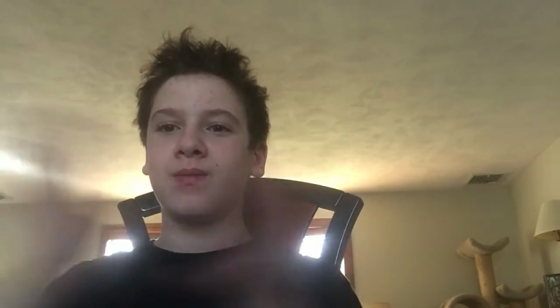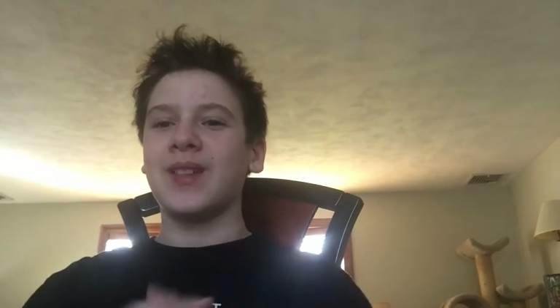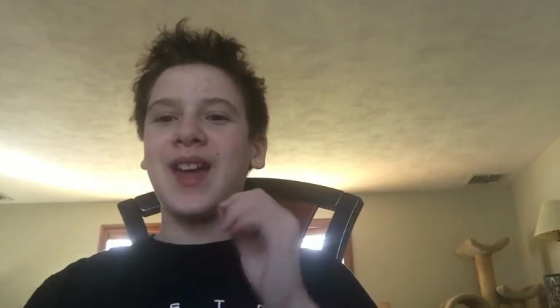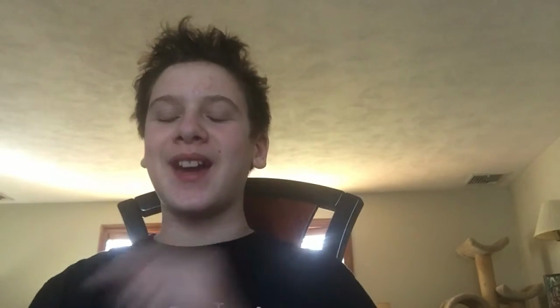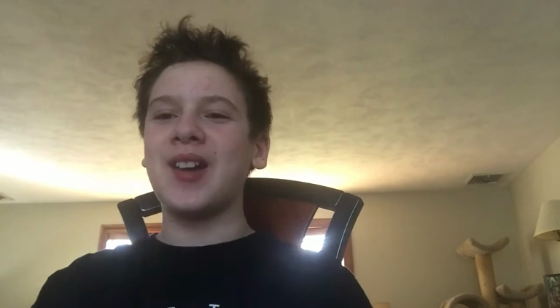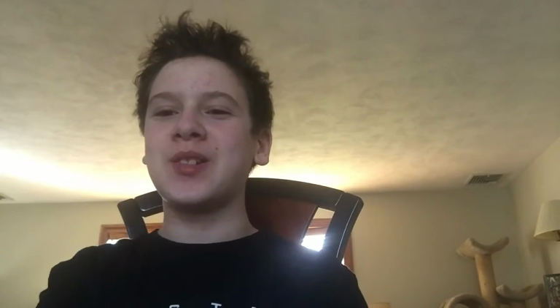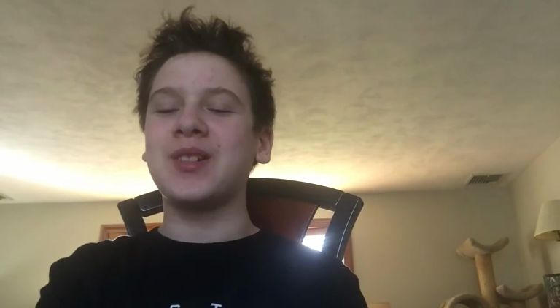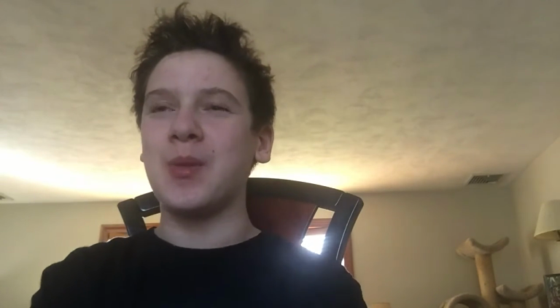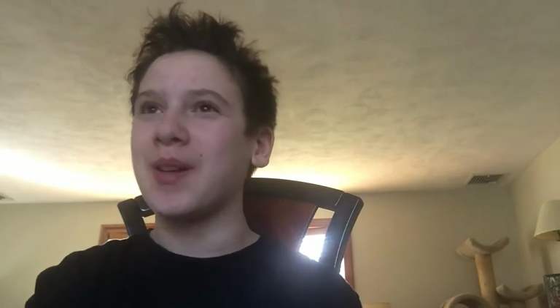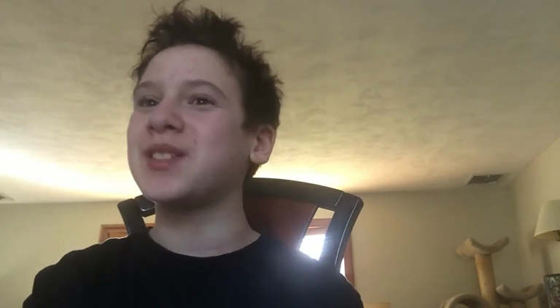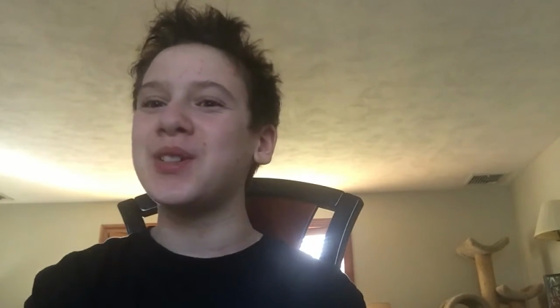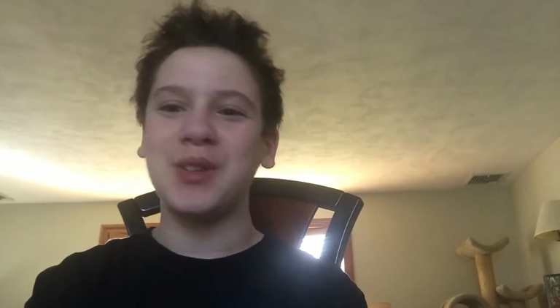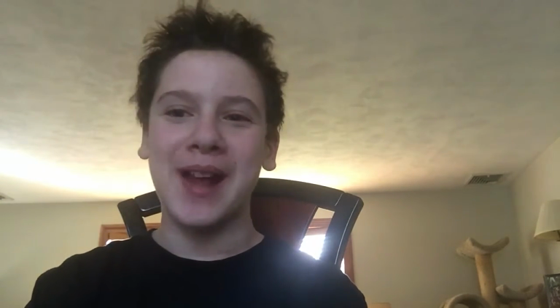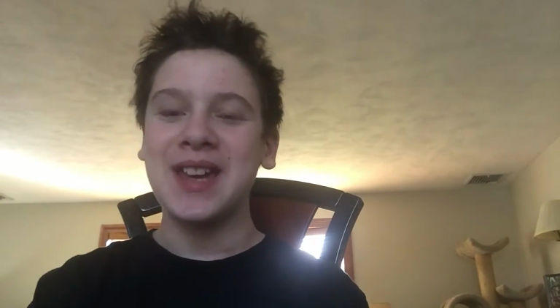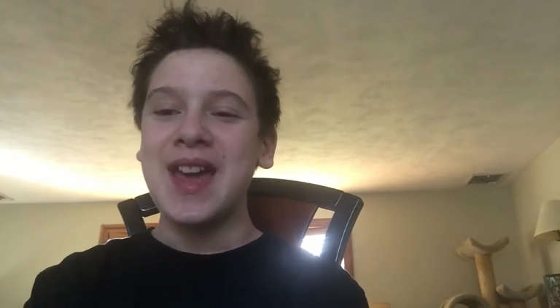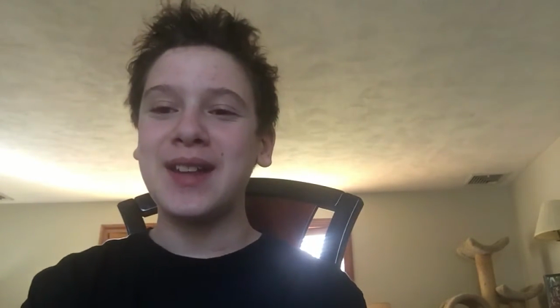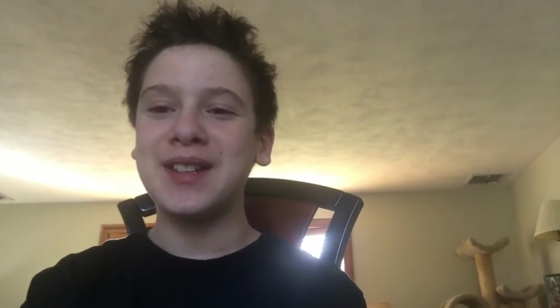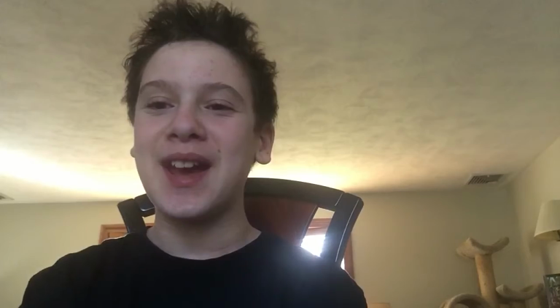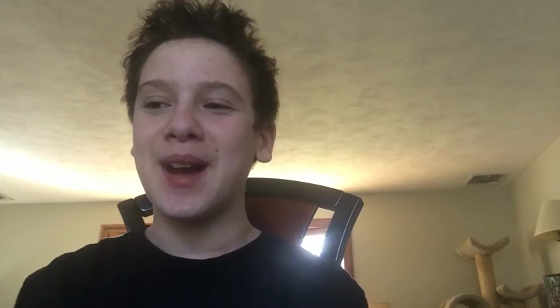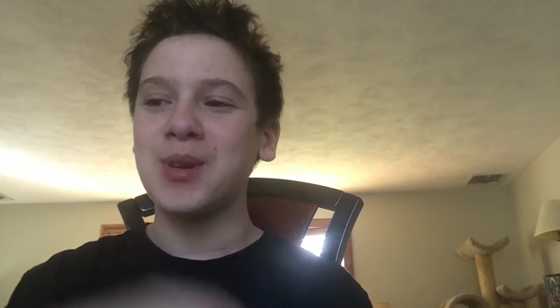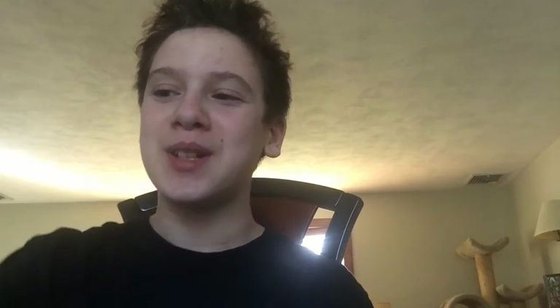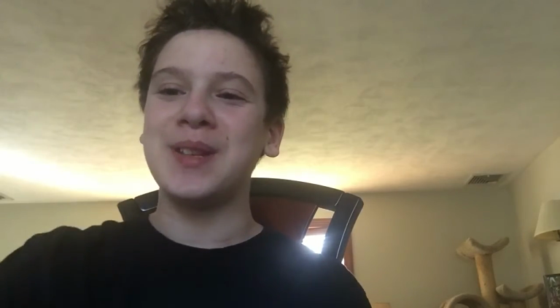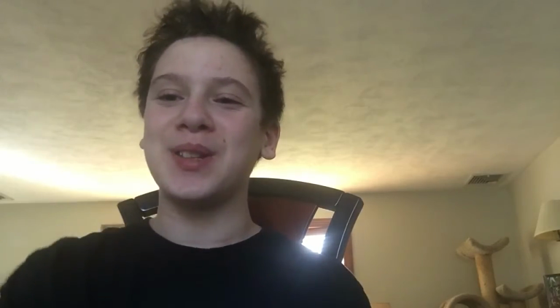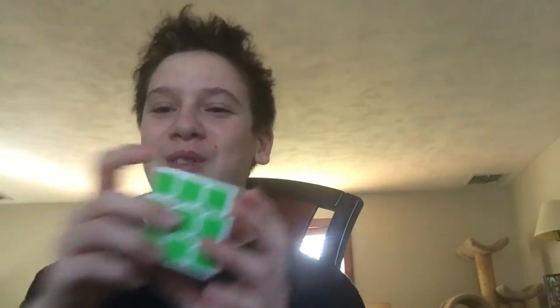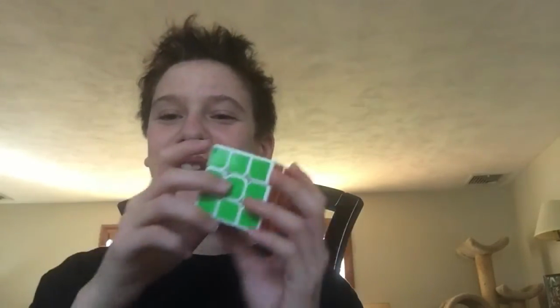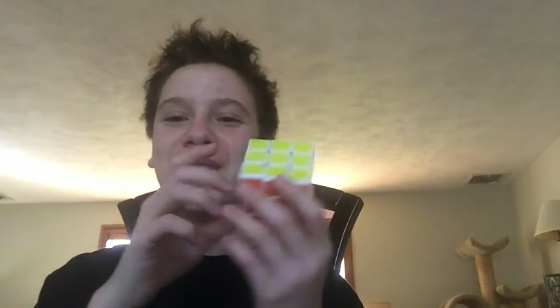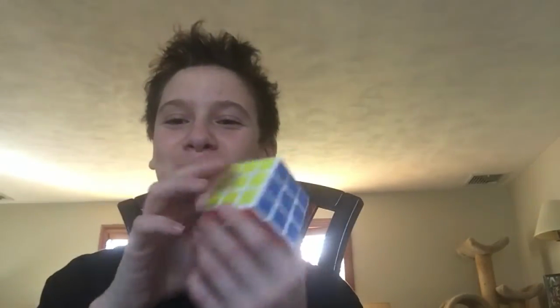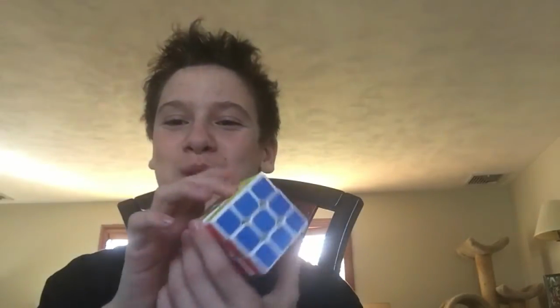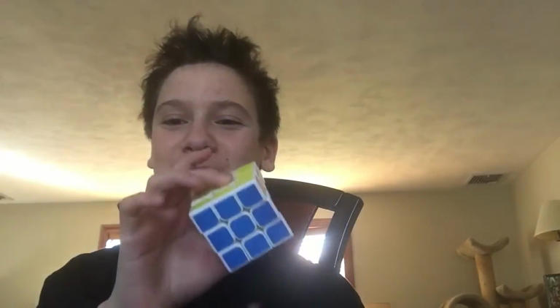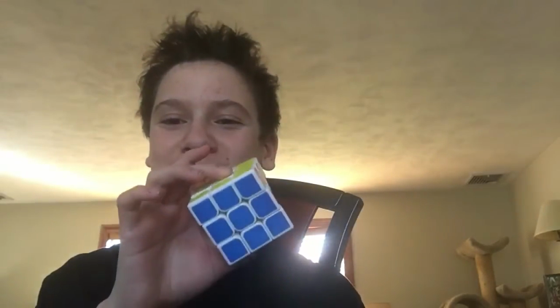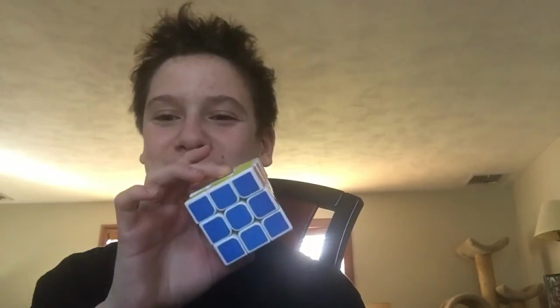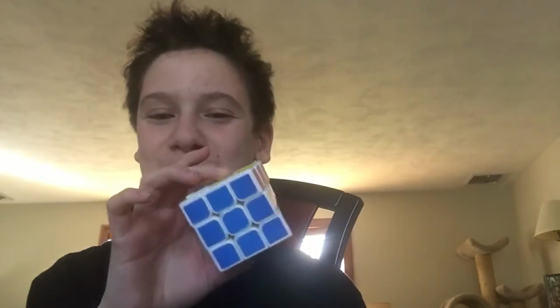Hey guys, Kevin O'Buck 2, The Dude Bites, and today I'm going to be solving a Rubik's Cube.